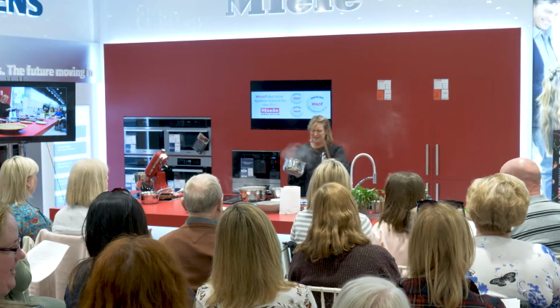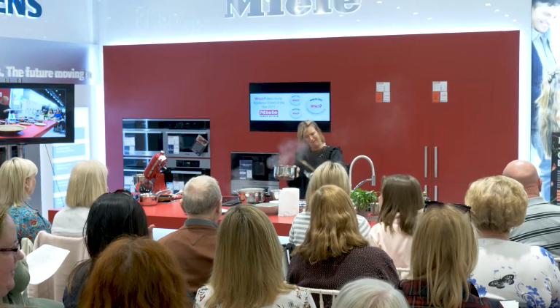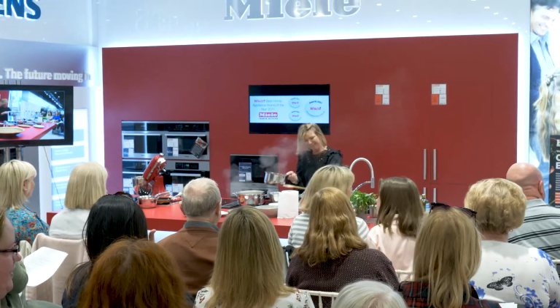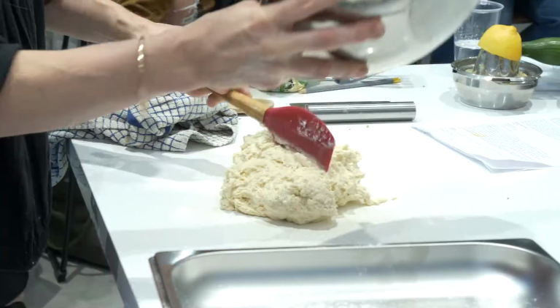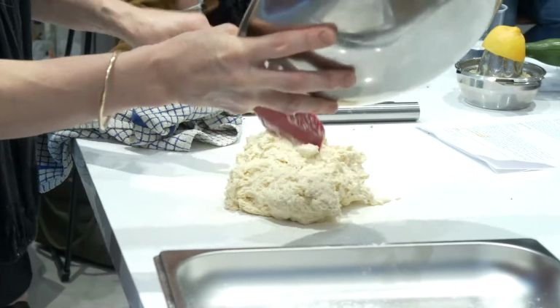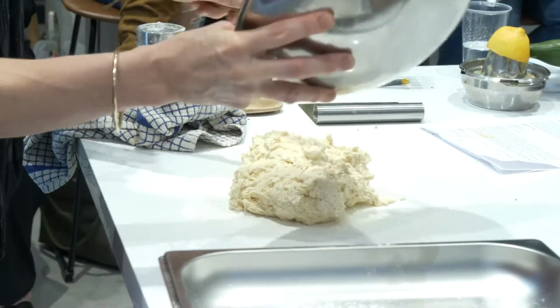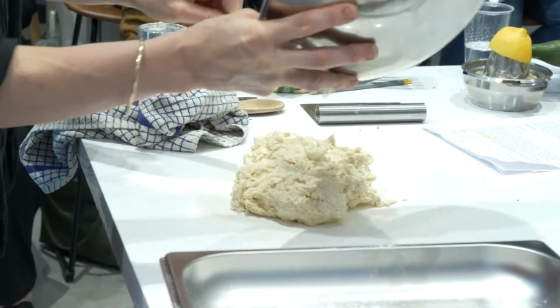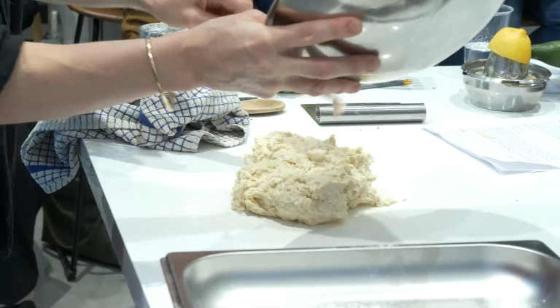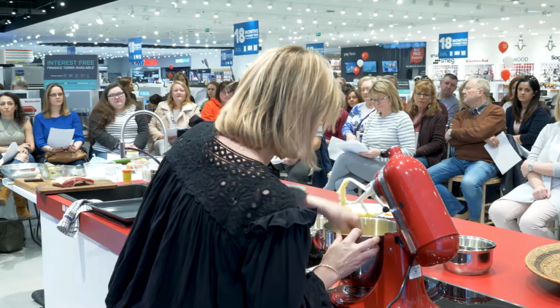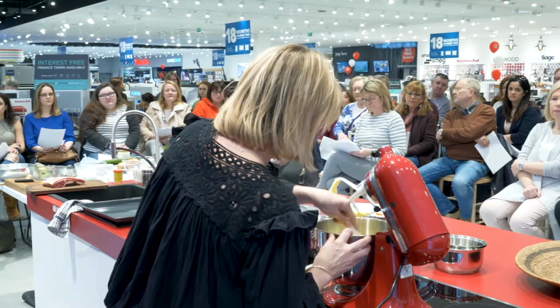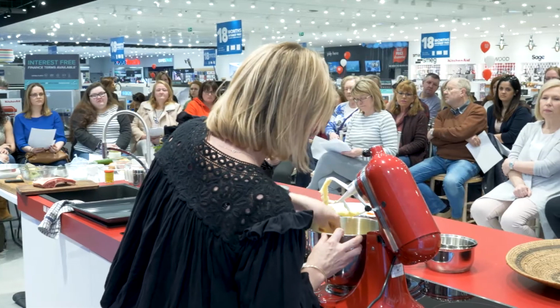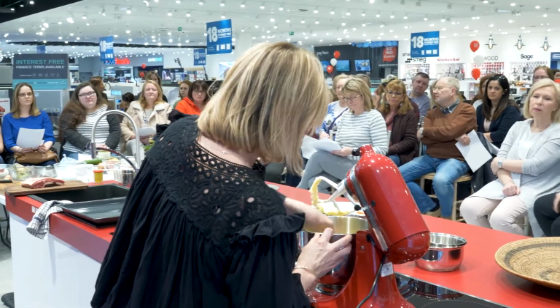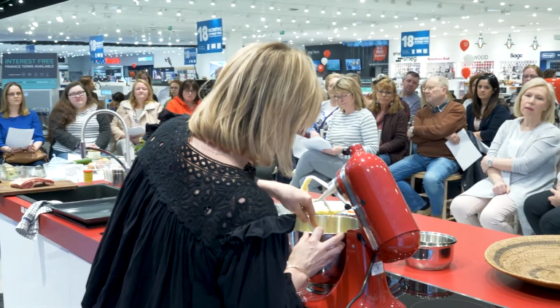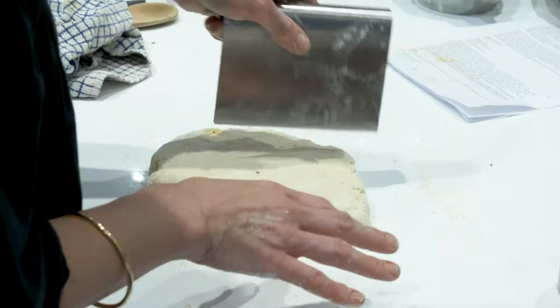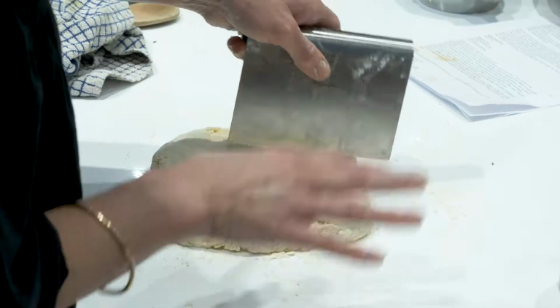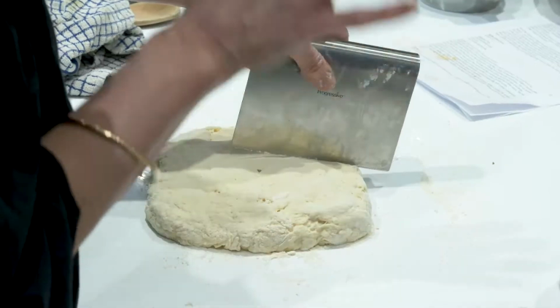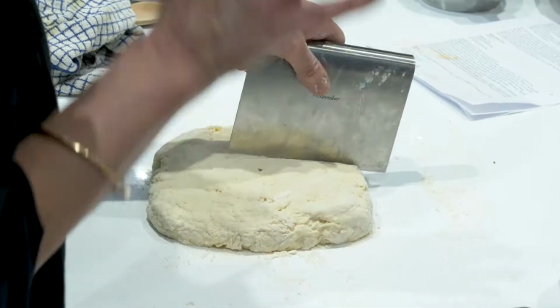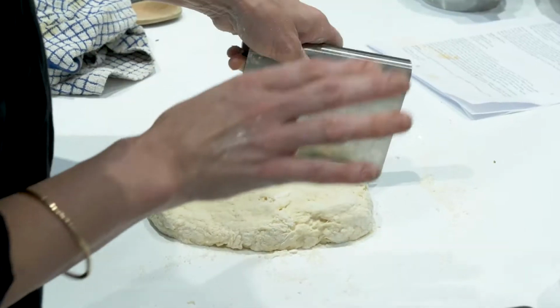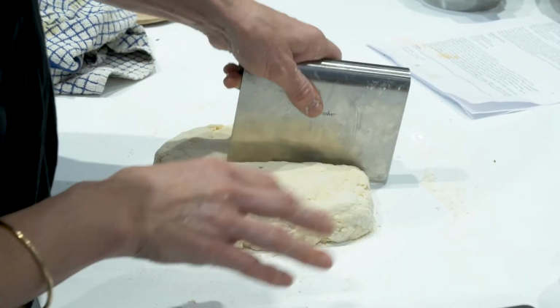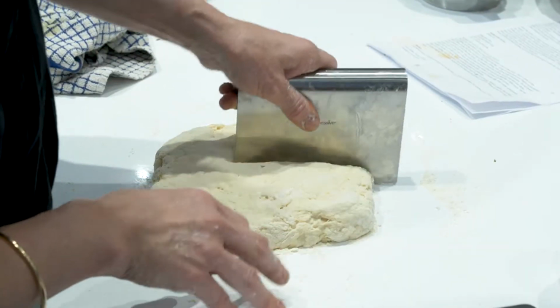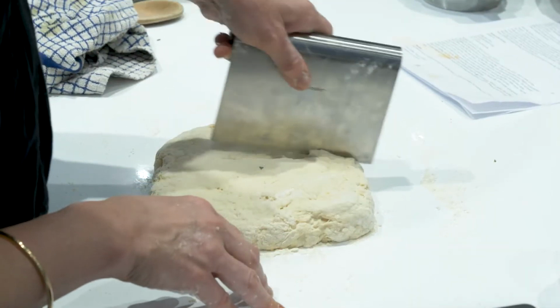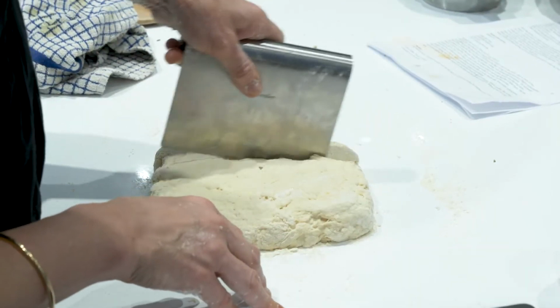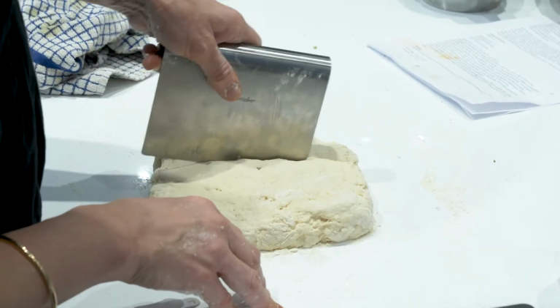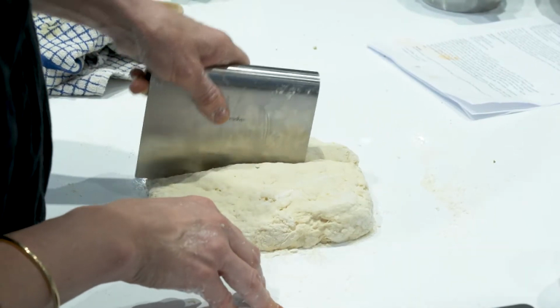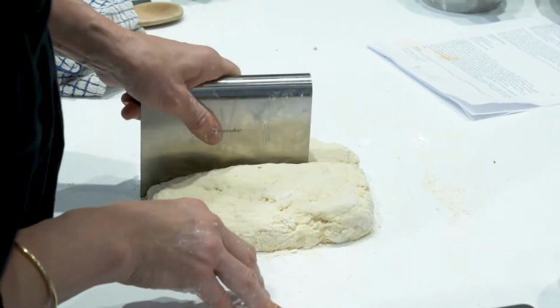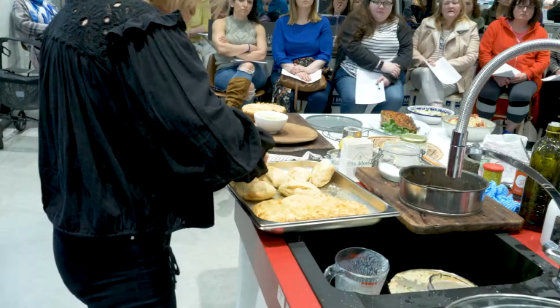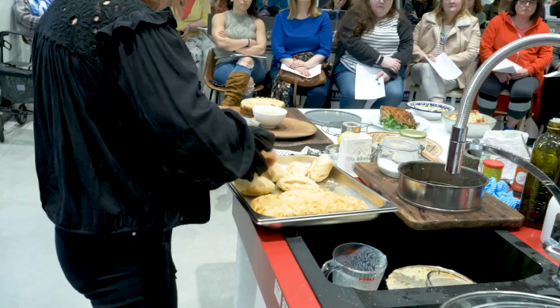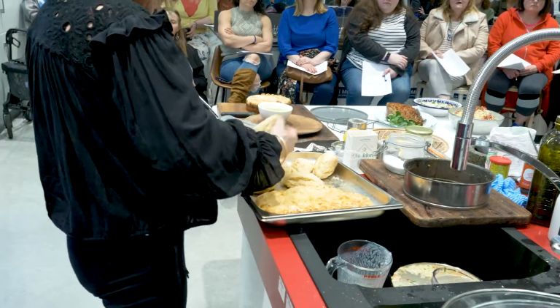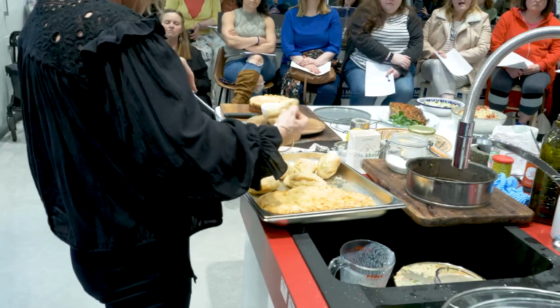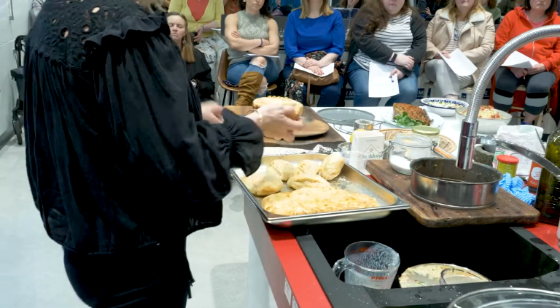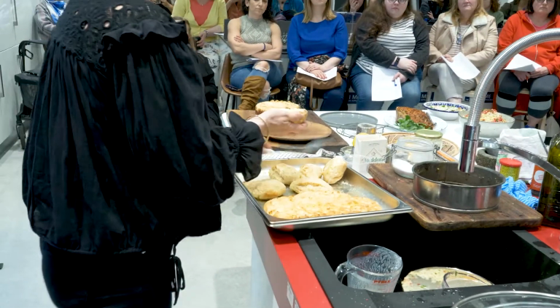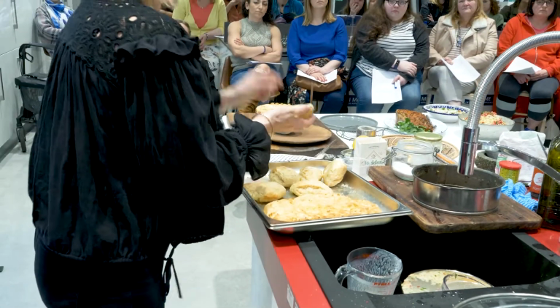I'm going to make some bread for people that still like to bake — white soda bread, but I'm going to cut it into little pieces, into little scones.